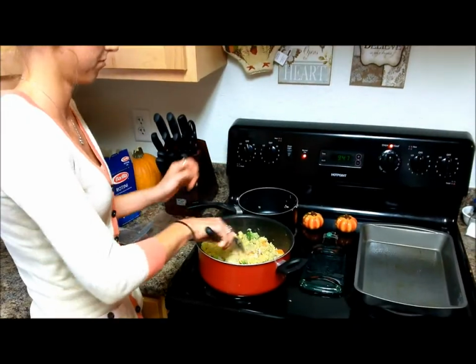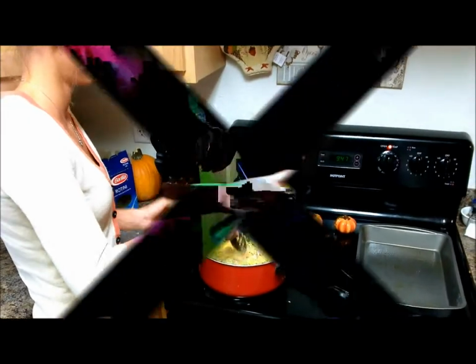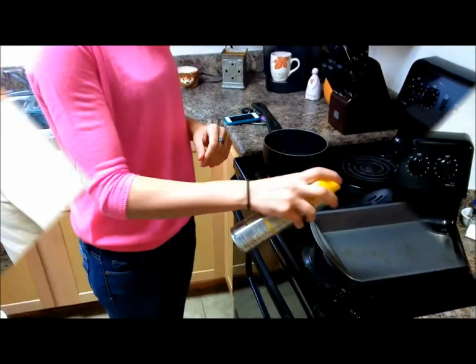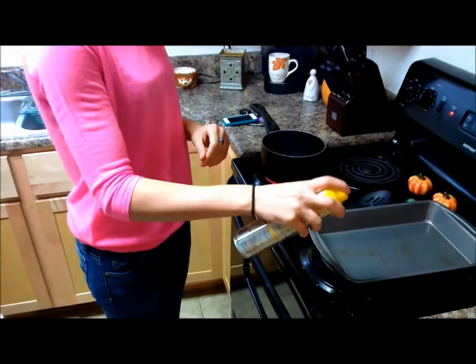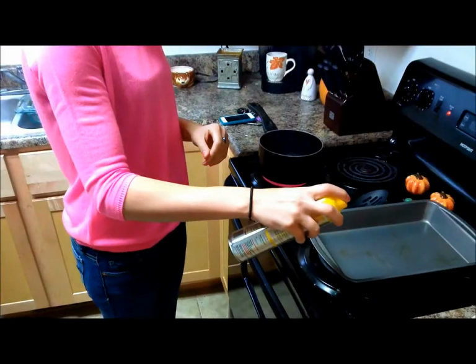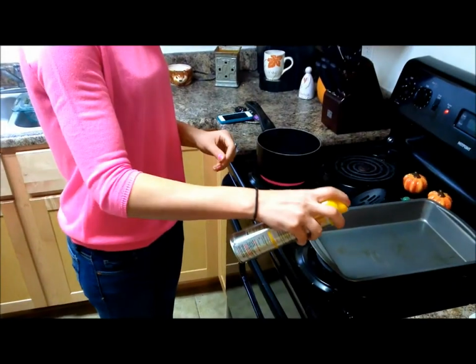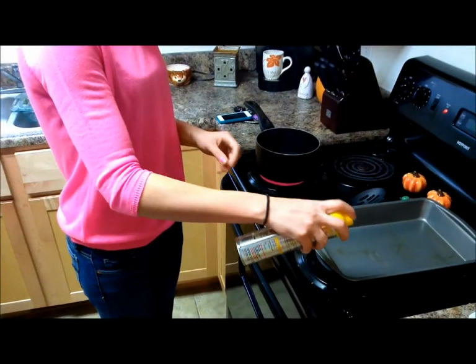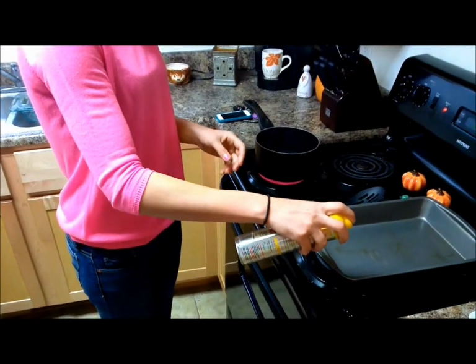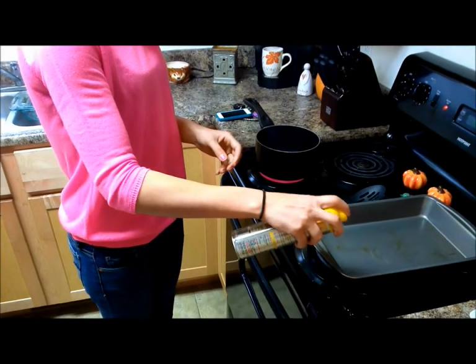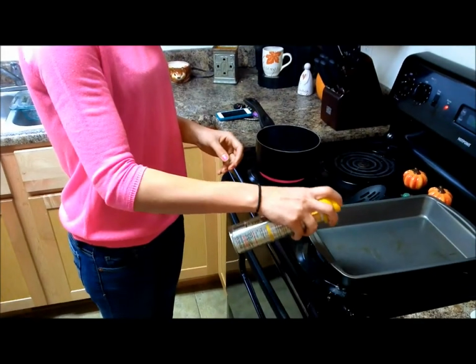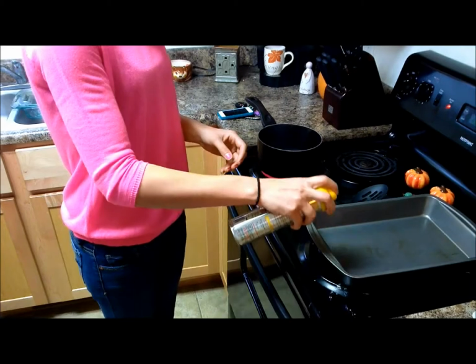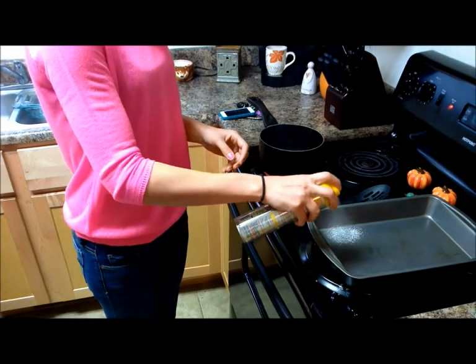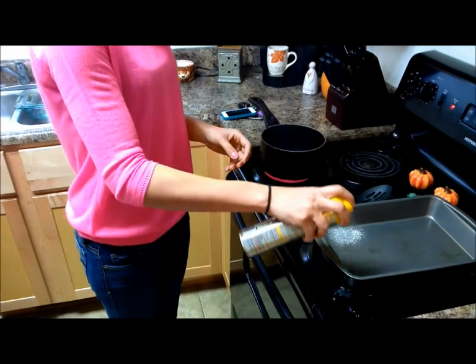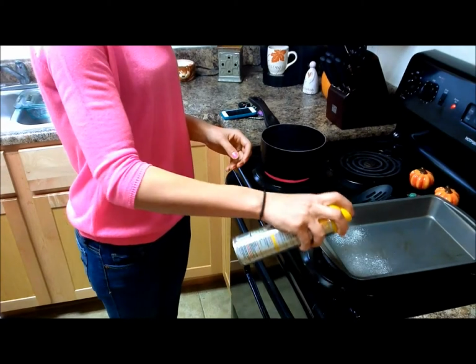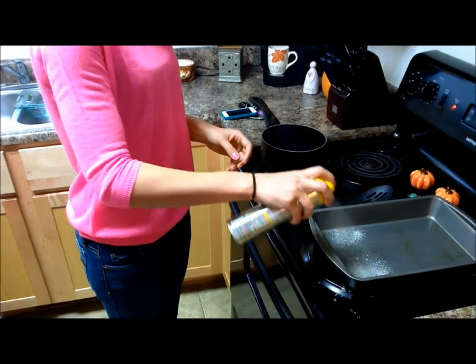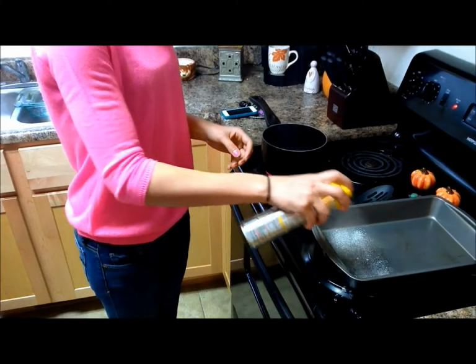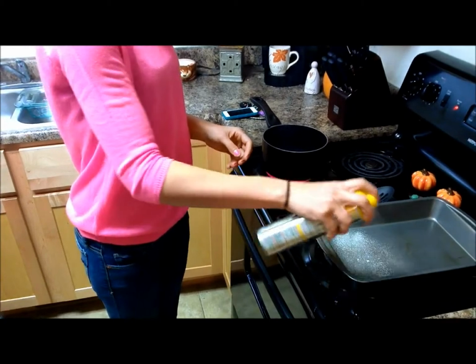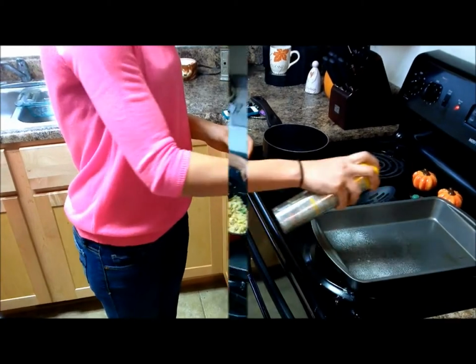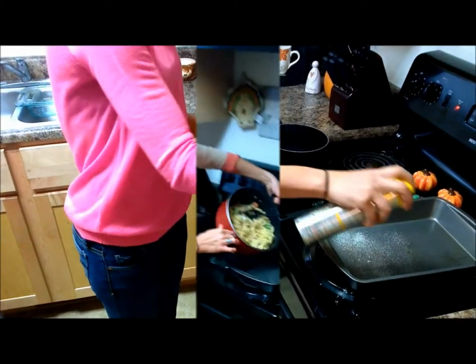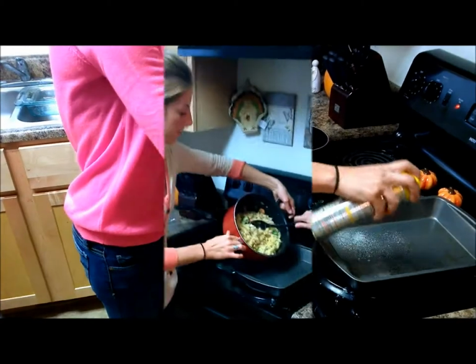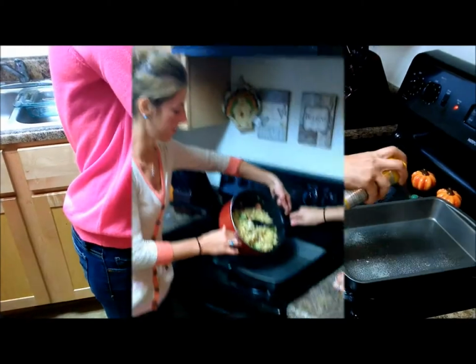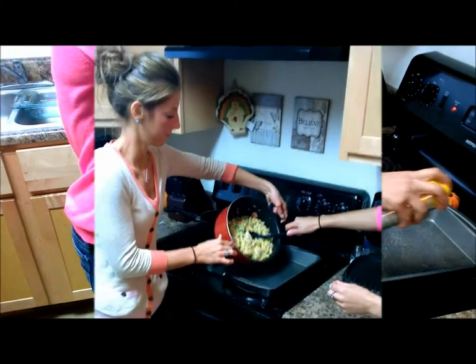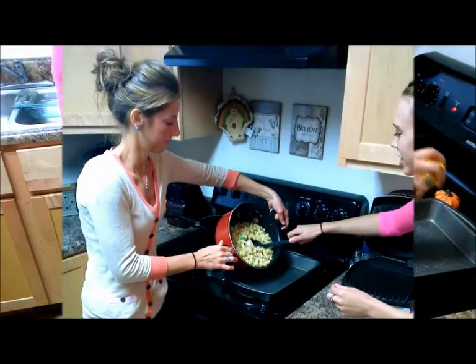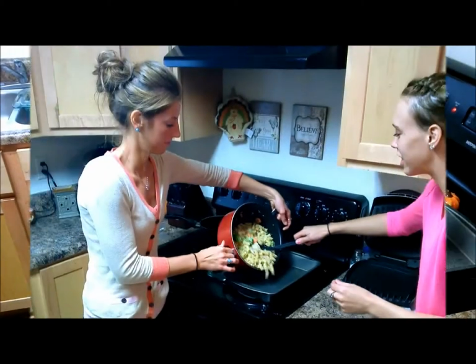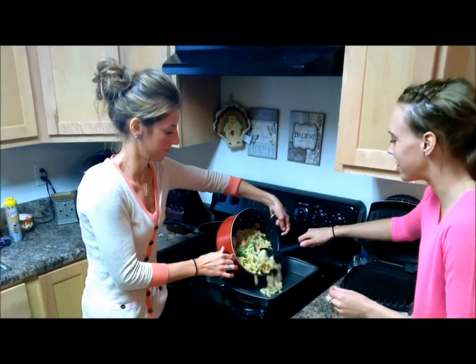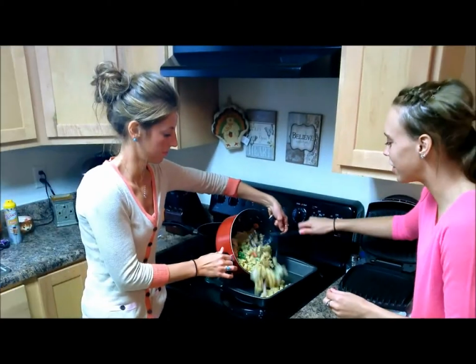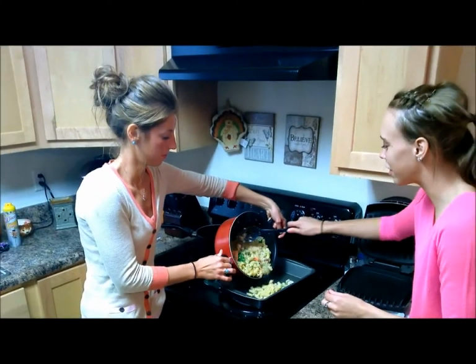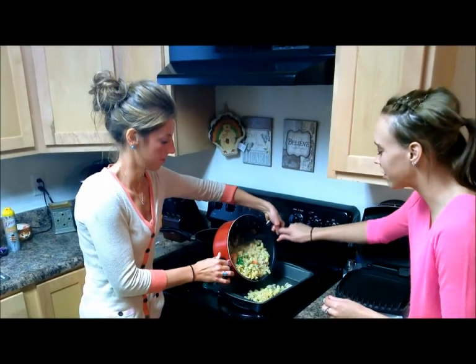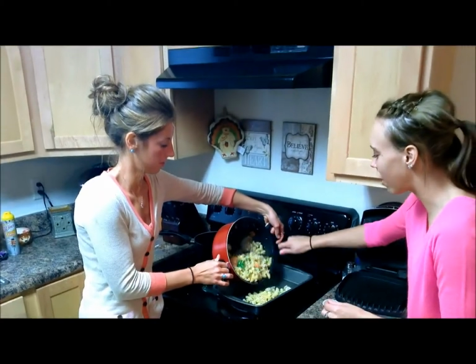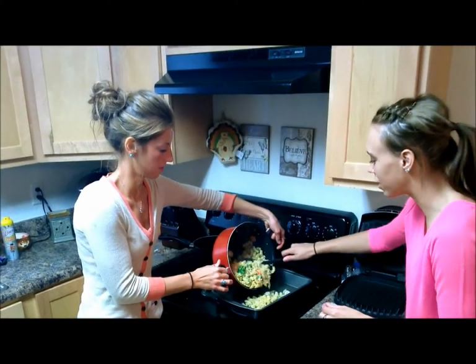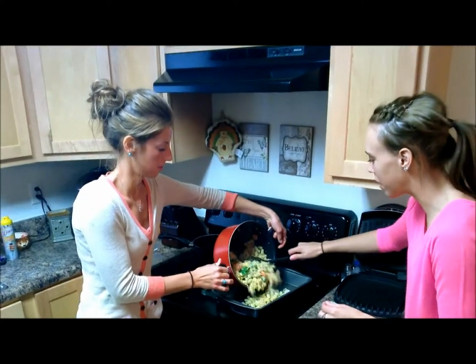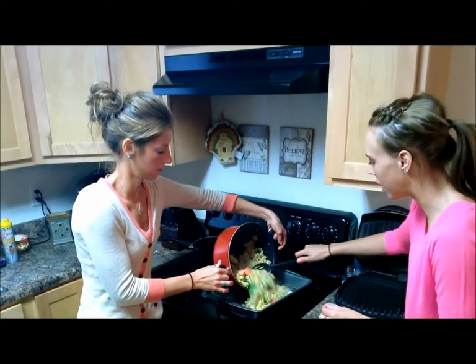To prevent sticking, go ahead and slightly spray your pan. Now we're going to add the cheesy tuna noodles all to the pan.